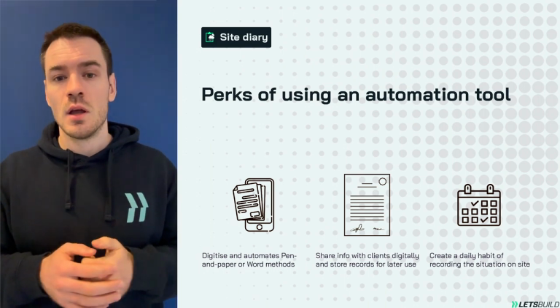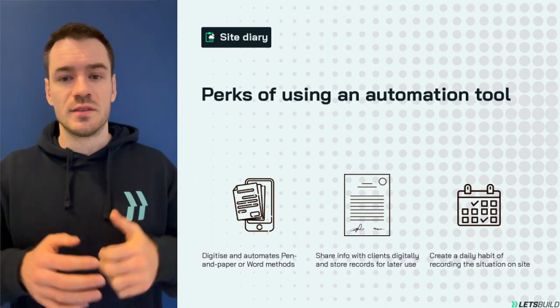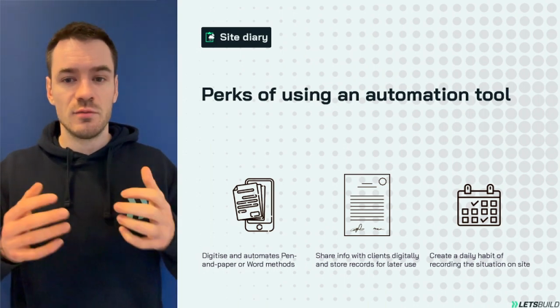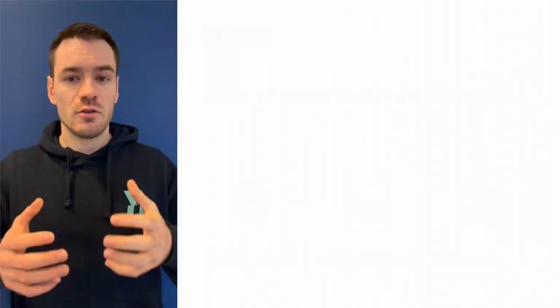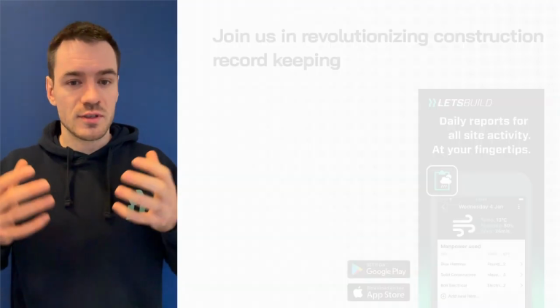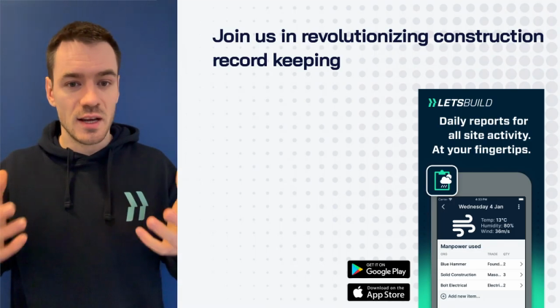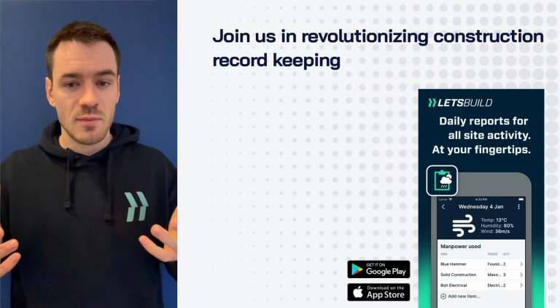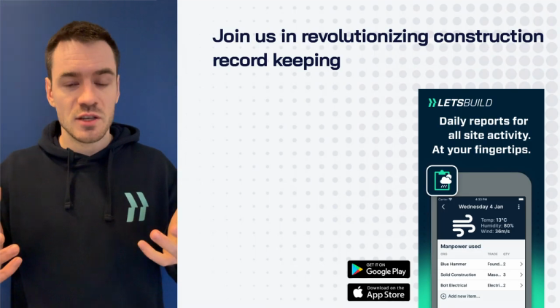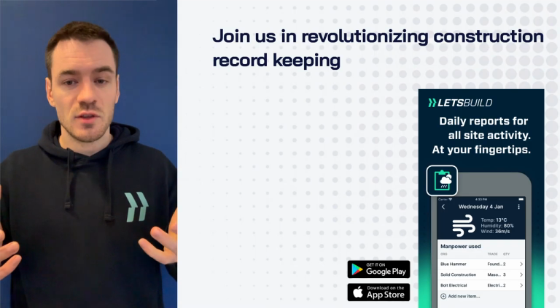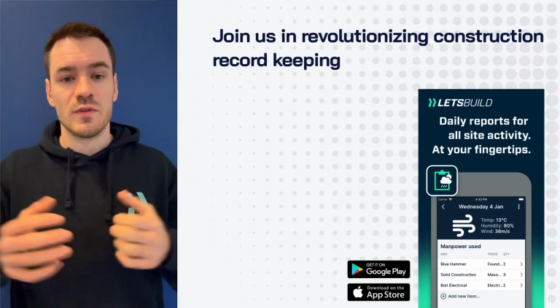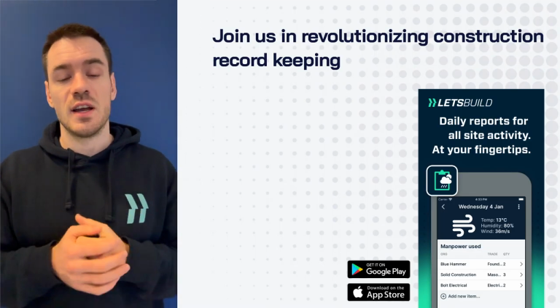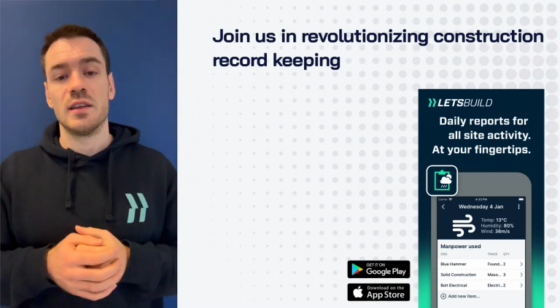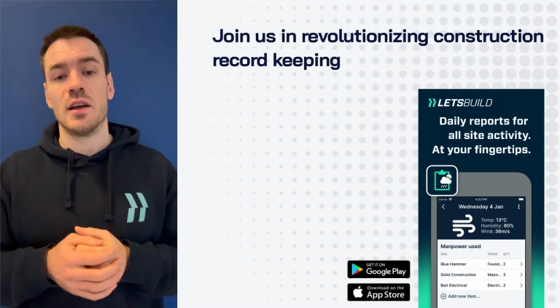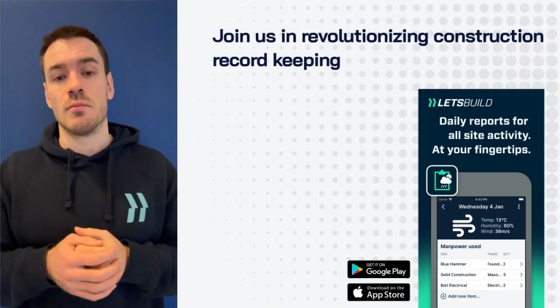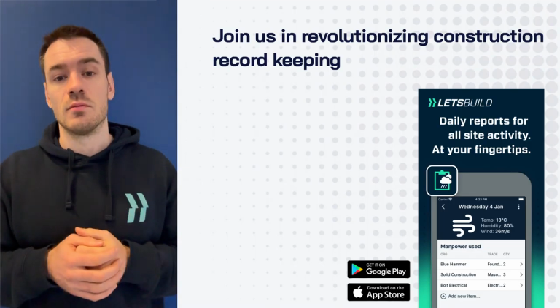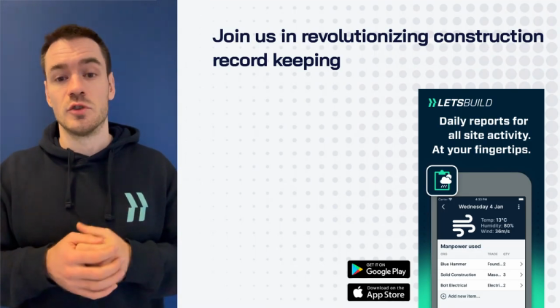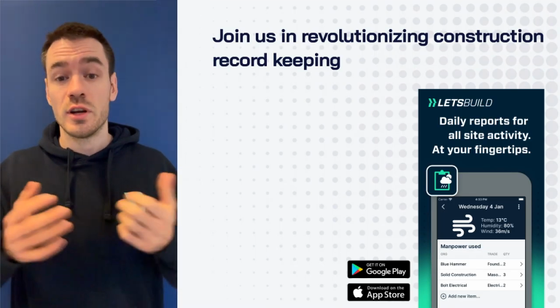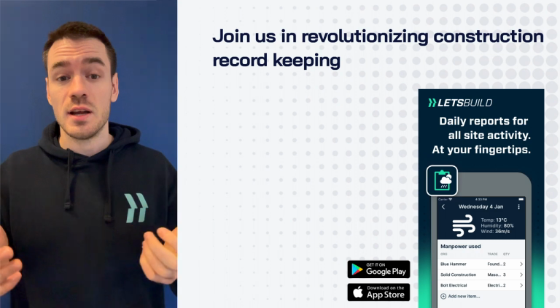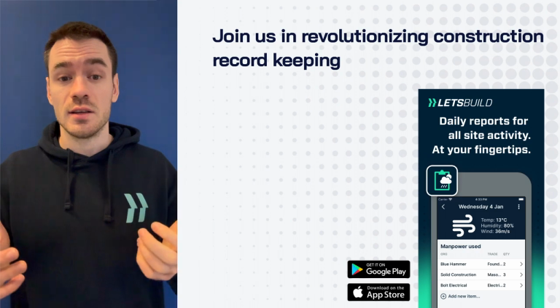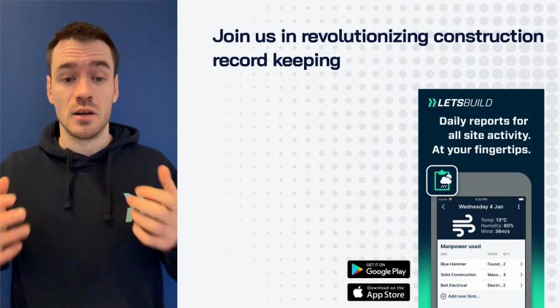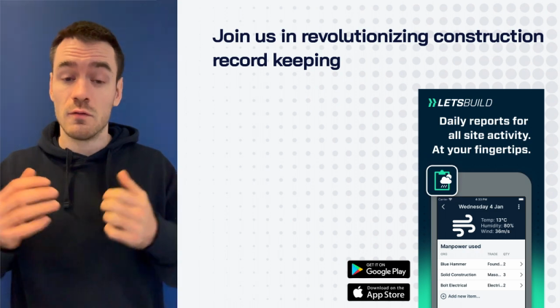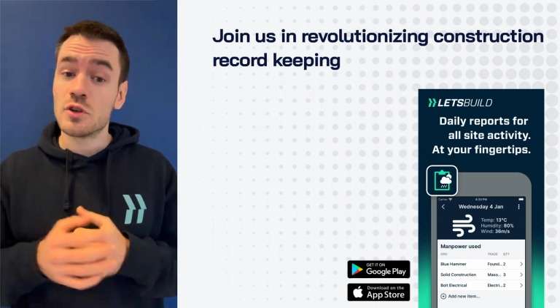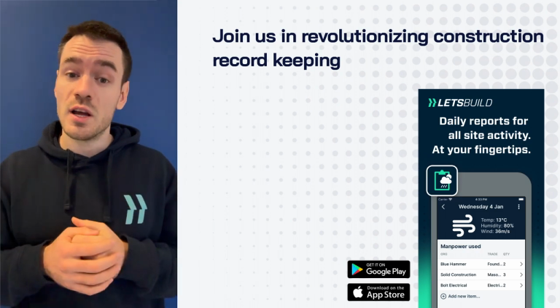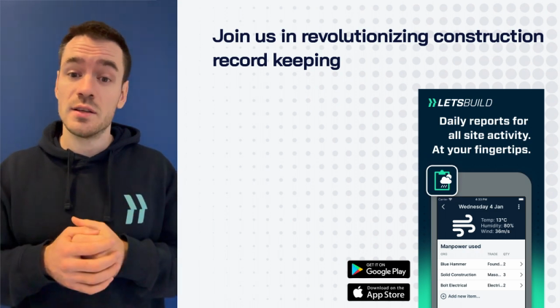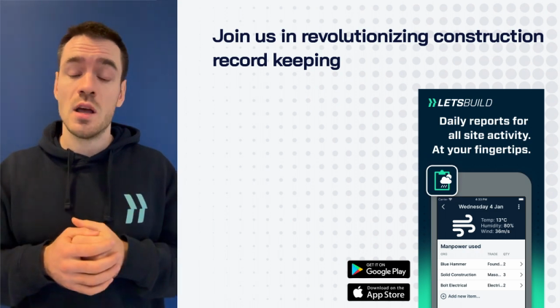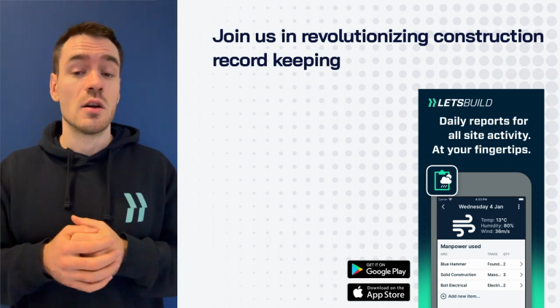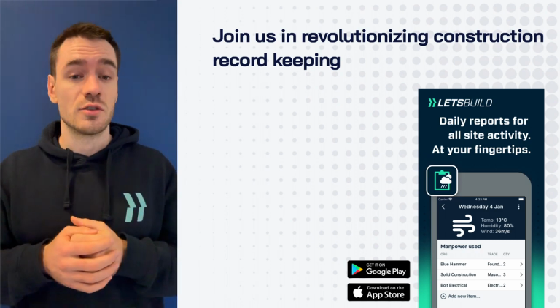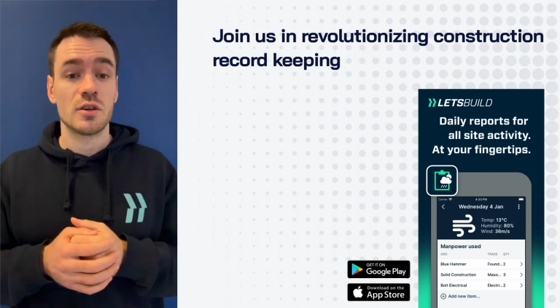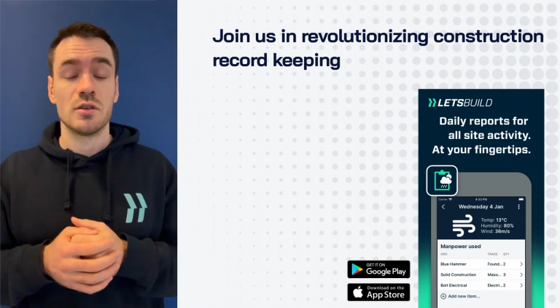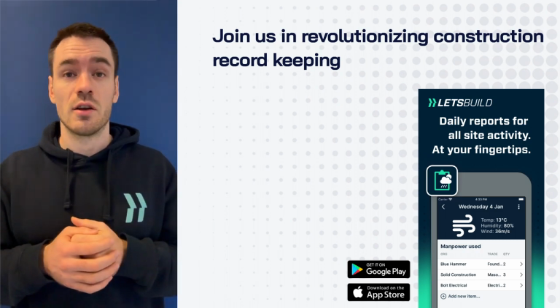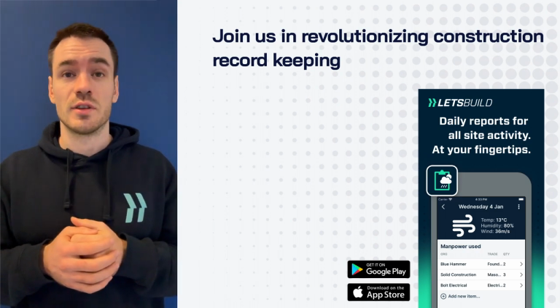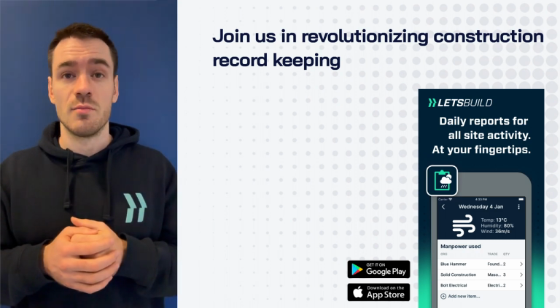Streamline your site management with Site Diary. Join us in revolutionizing construction record-keeping.